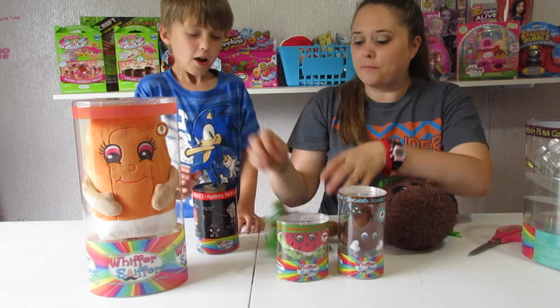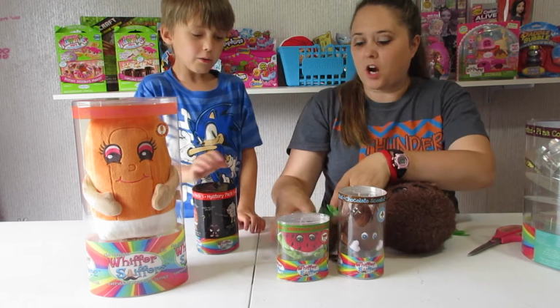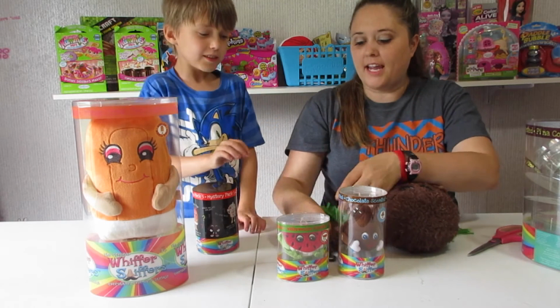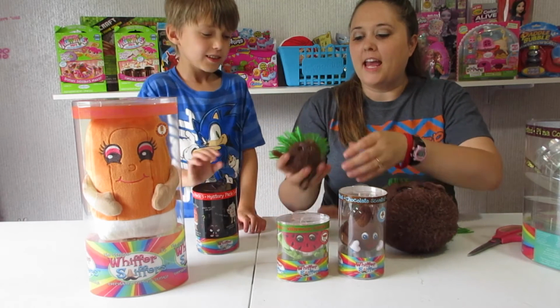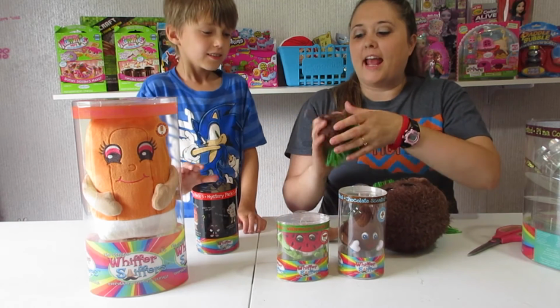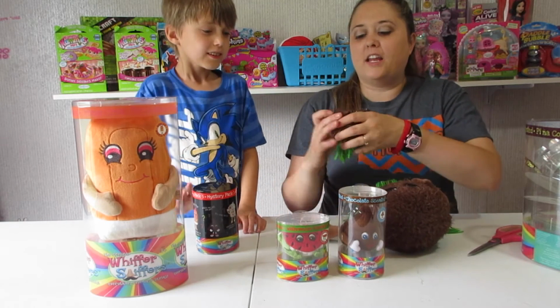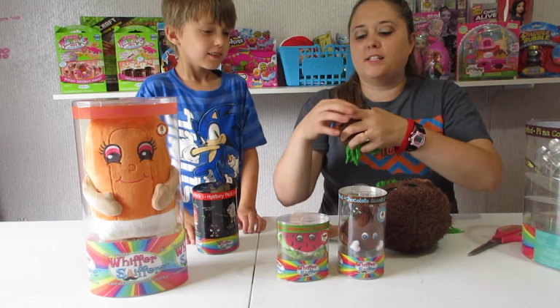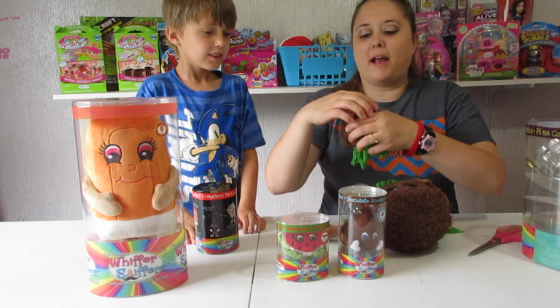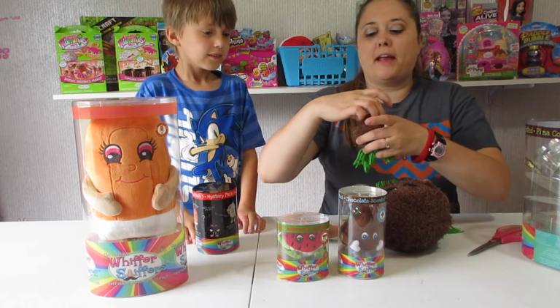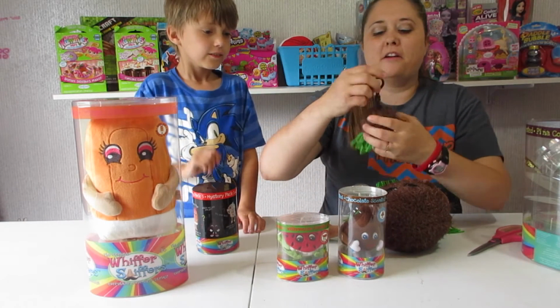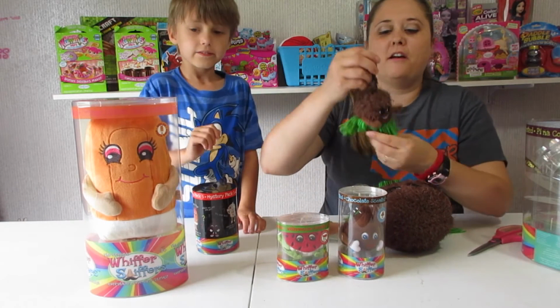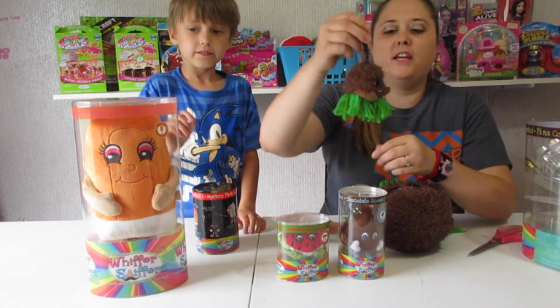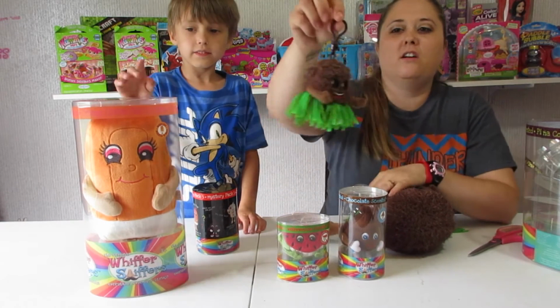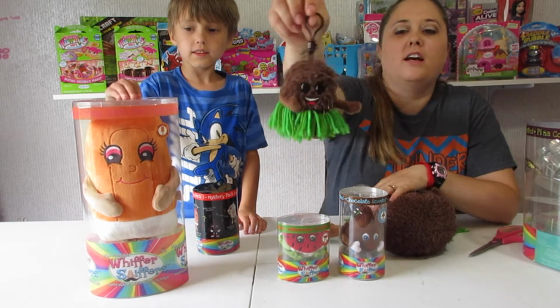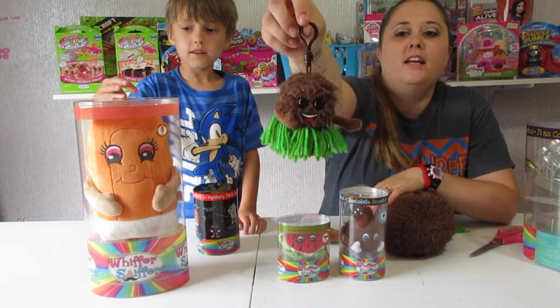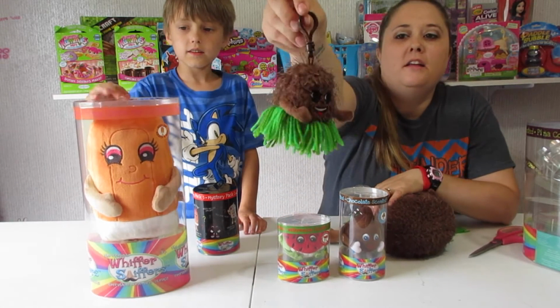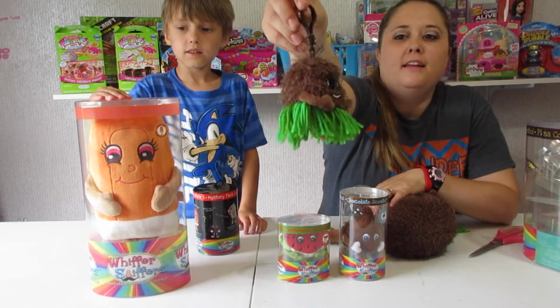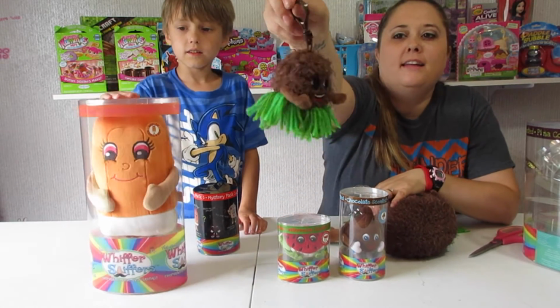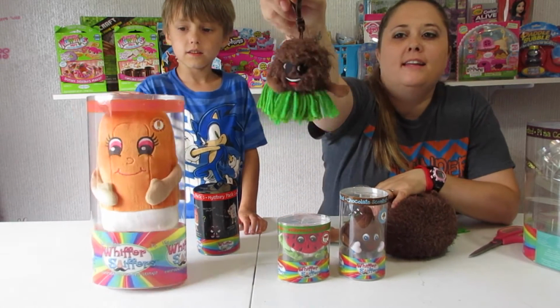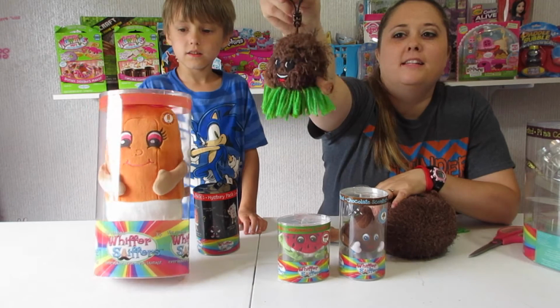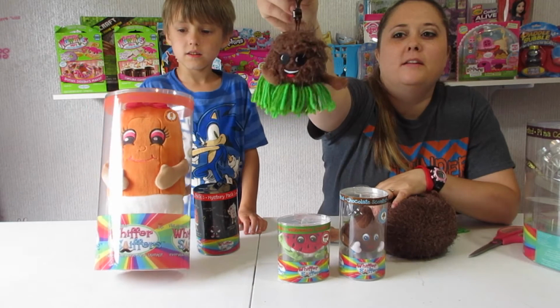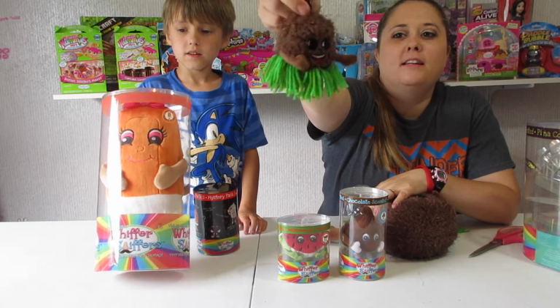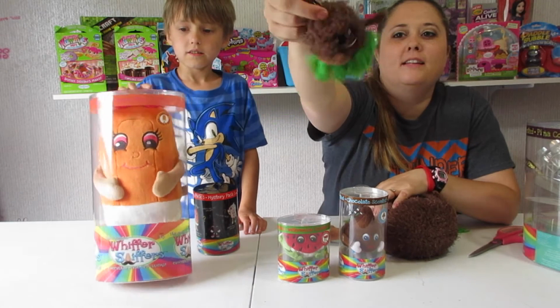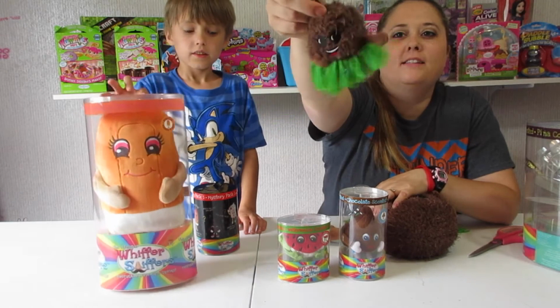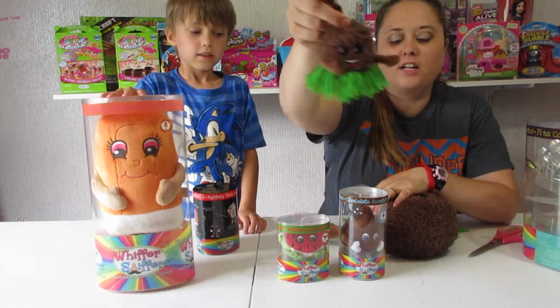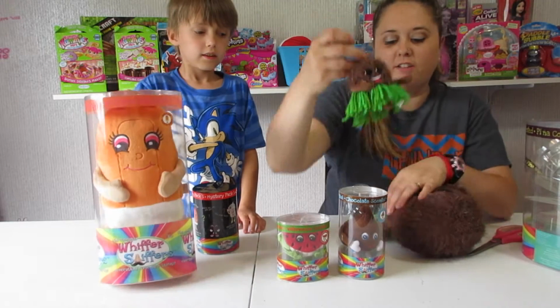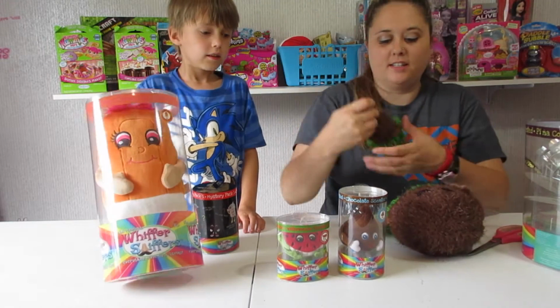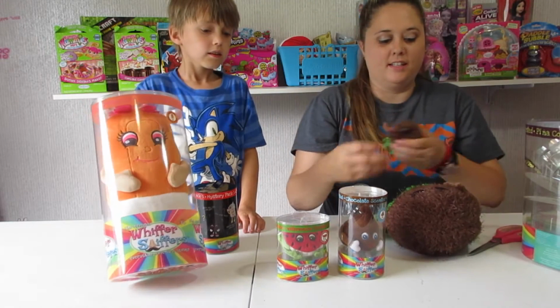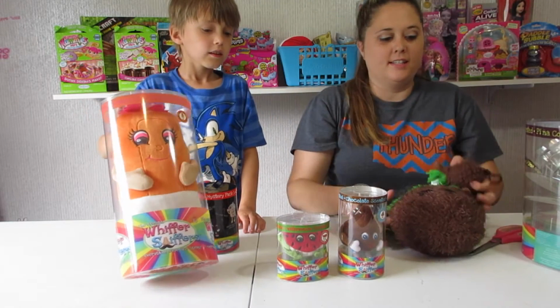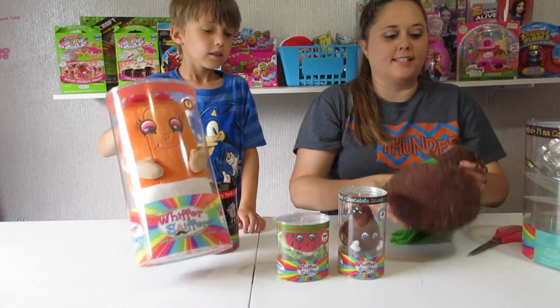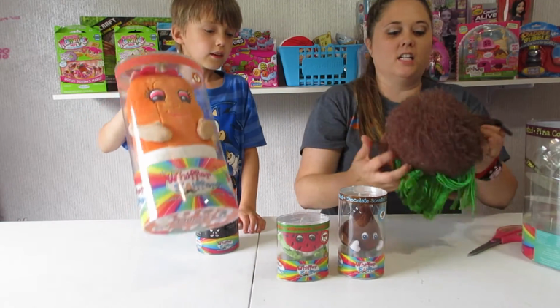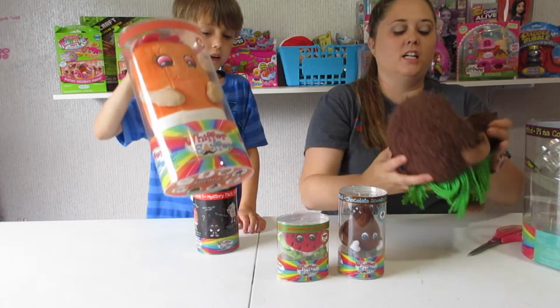And here is the backpack hanger of King Konga. So cute.